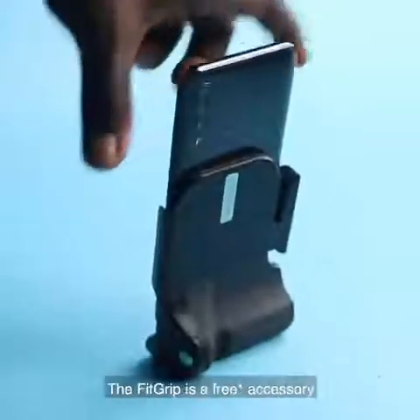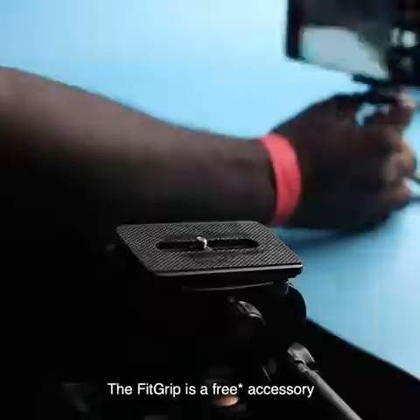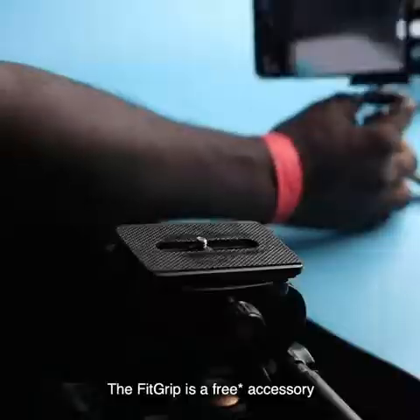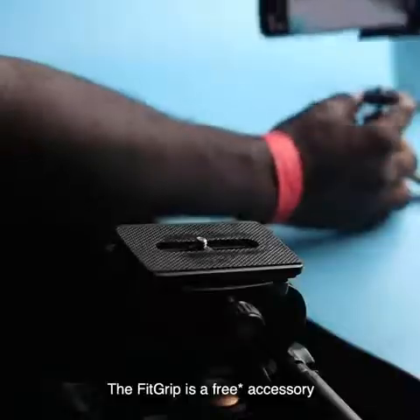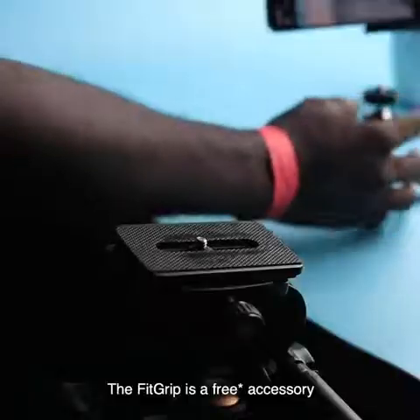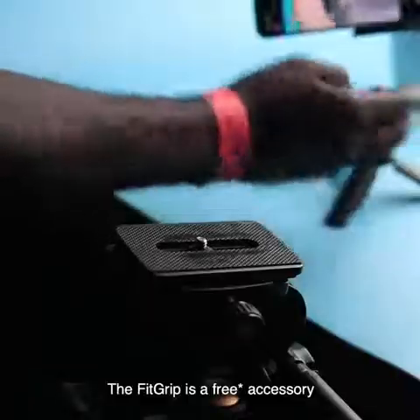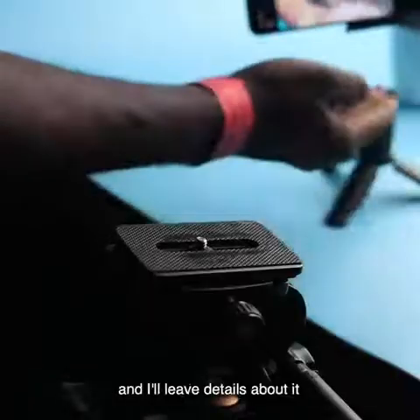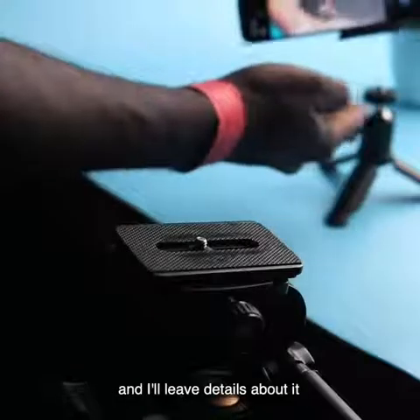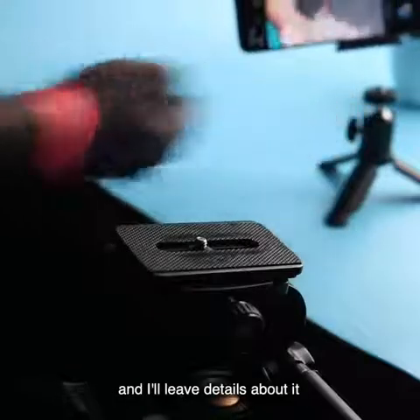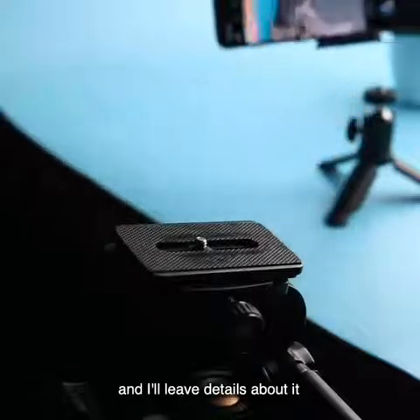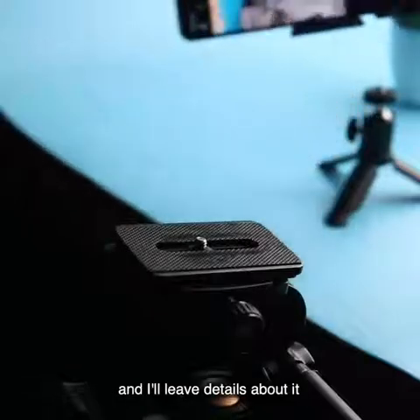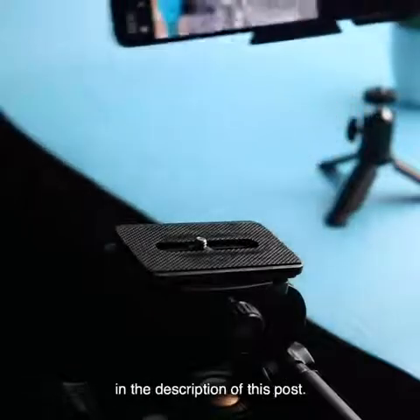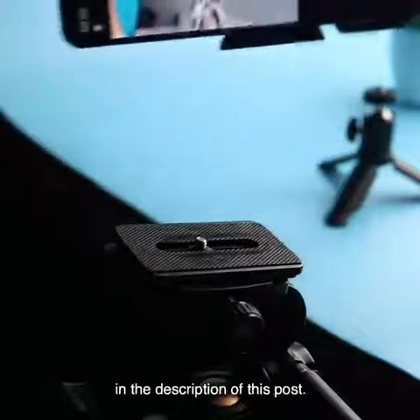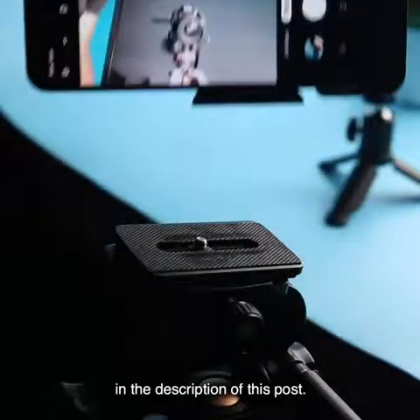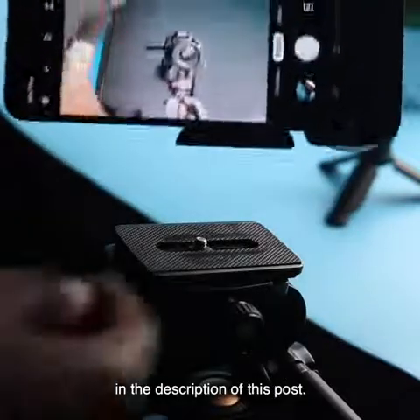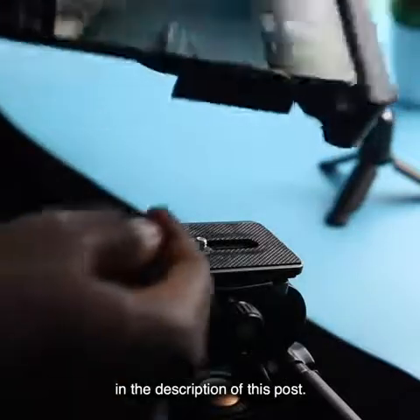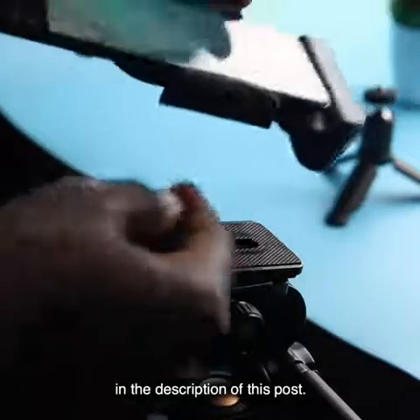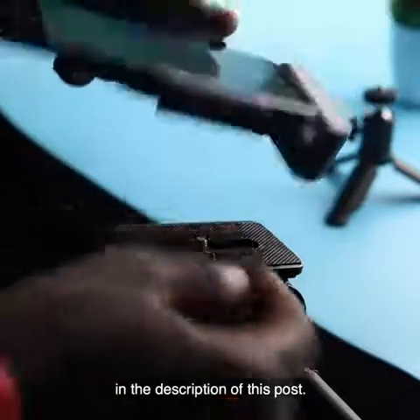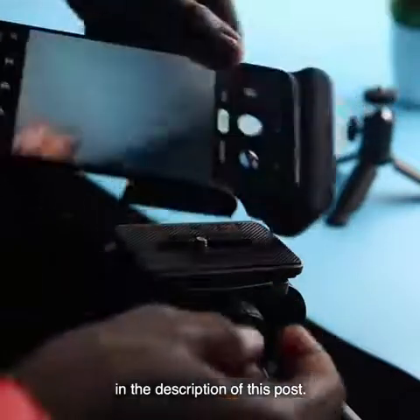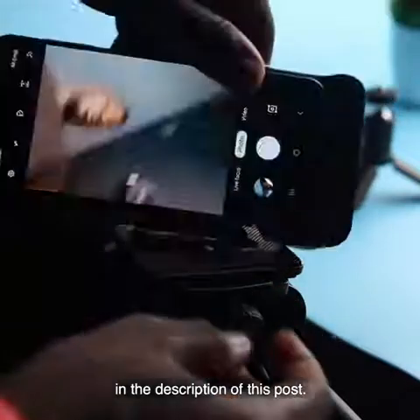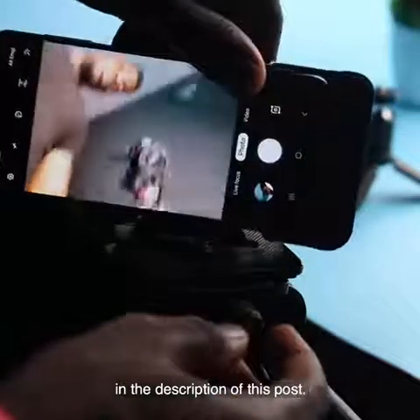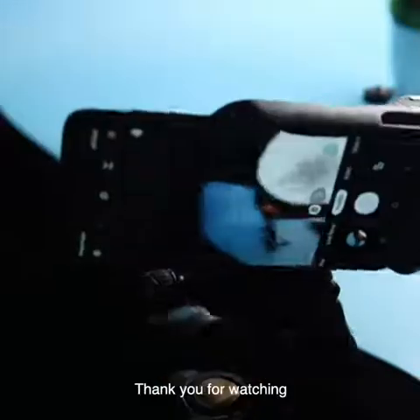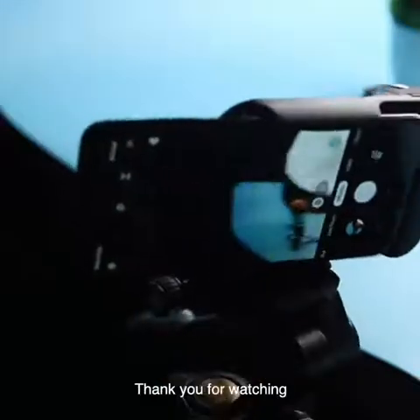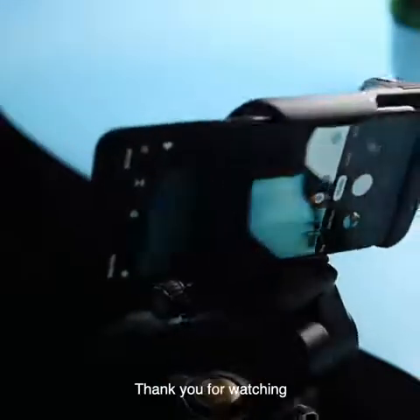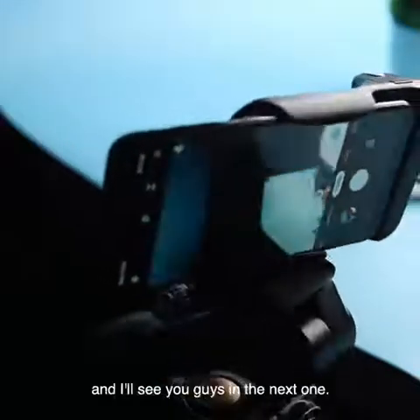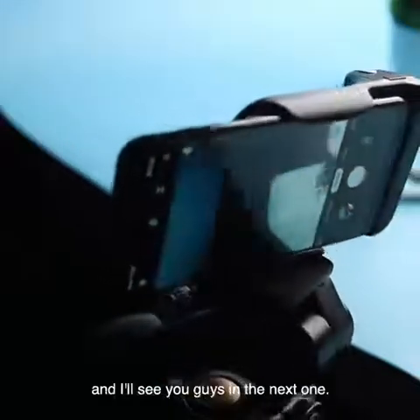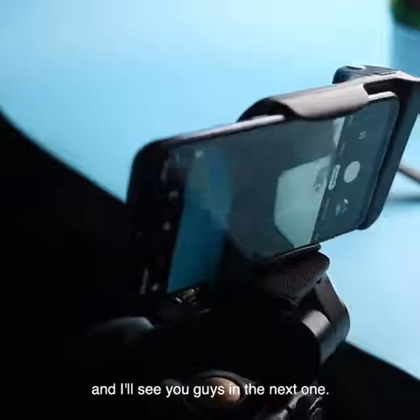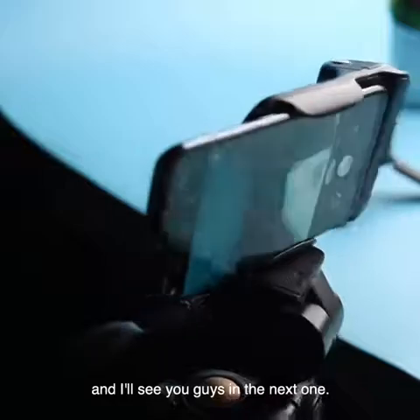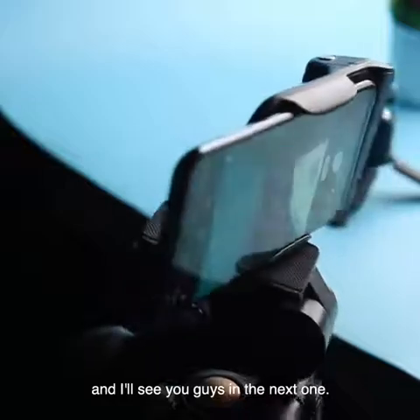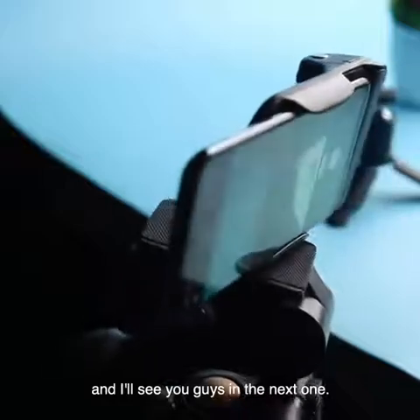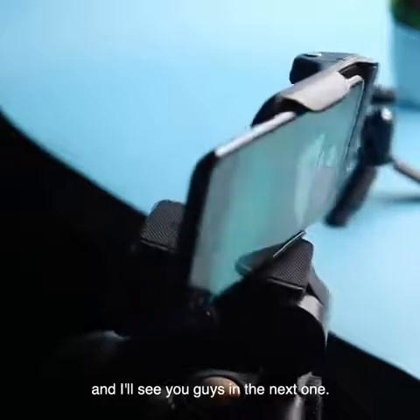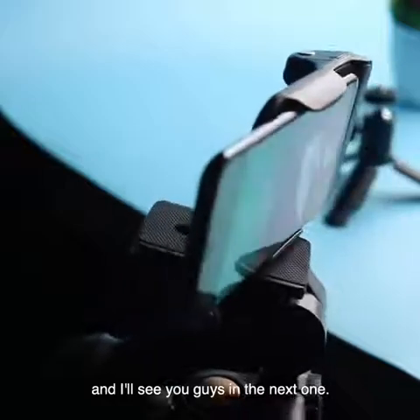The Fitgrip is a free accessory and I'll leave details about it in the description of this post. Thank you for watching and I'll see you guys in the next one.